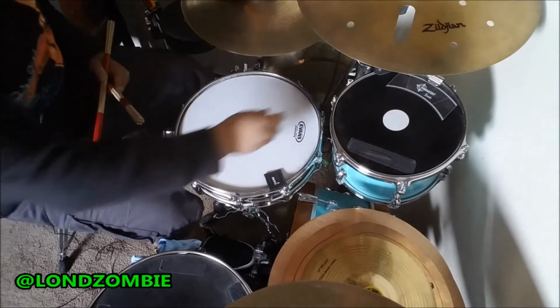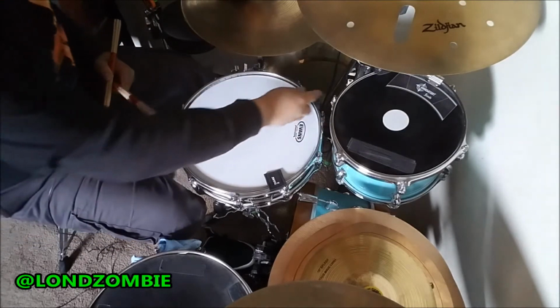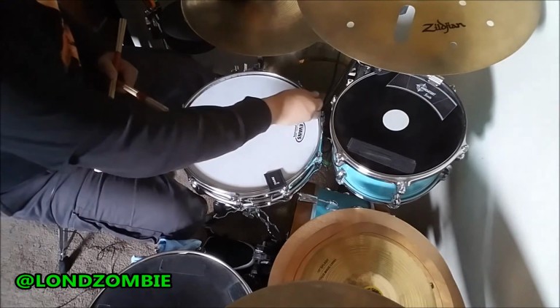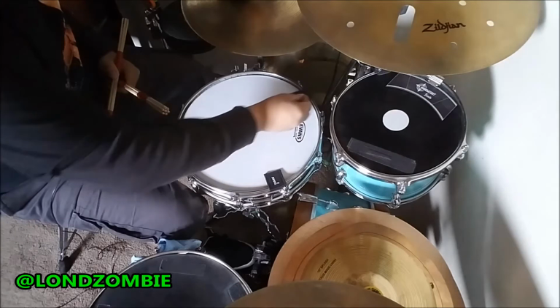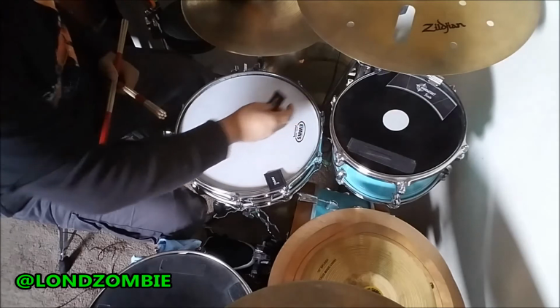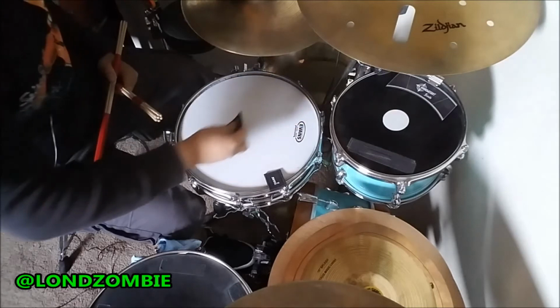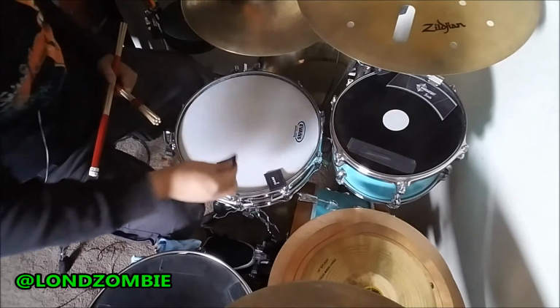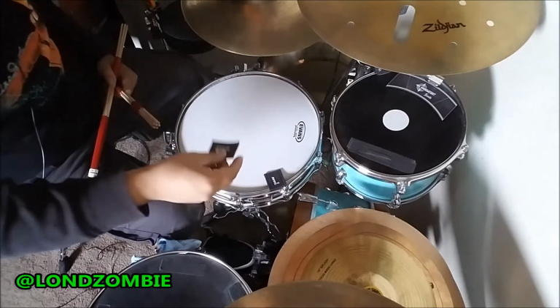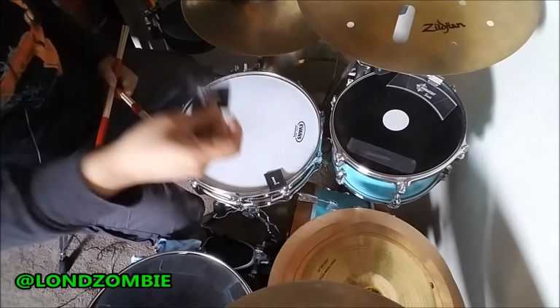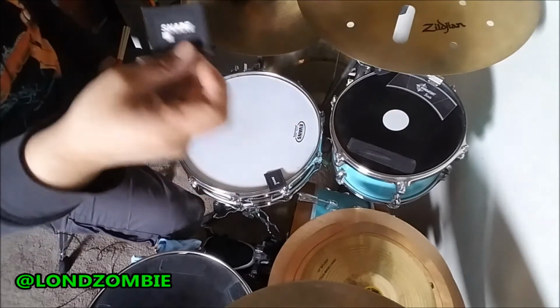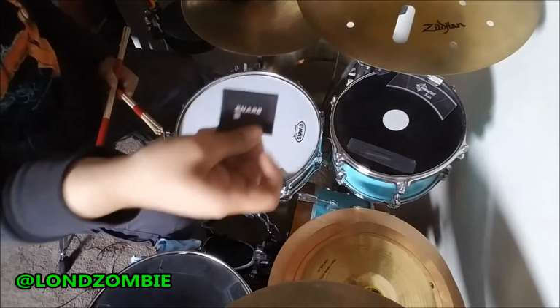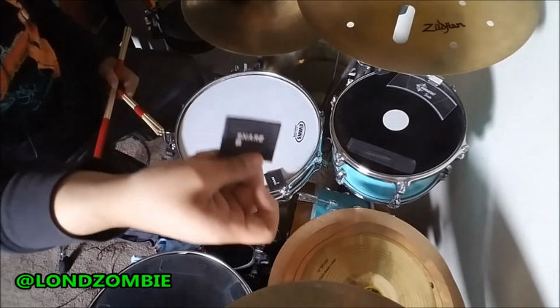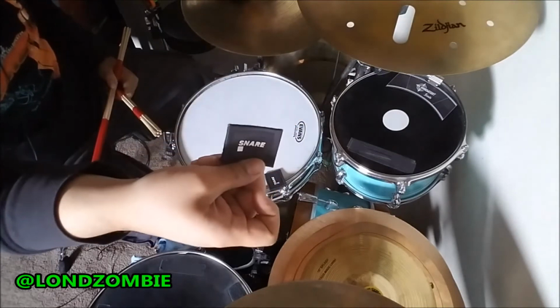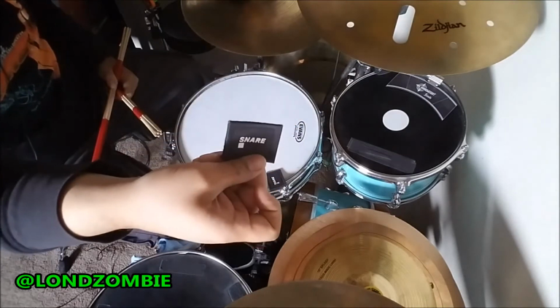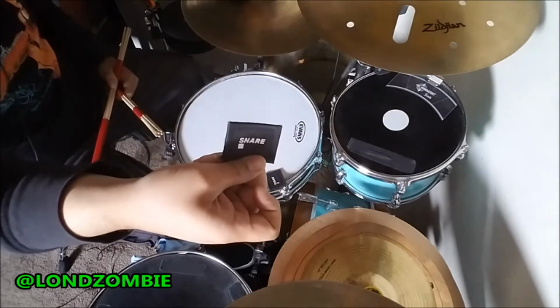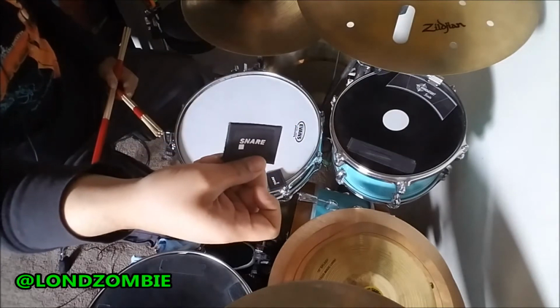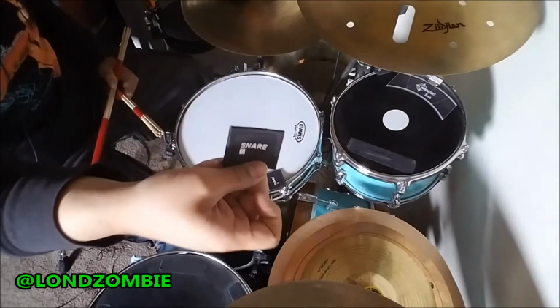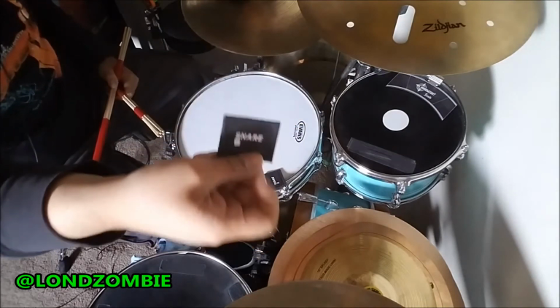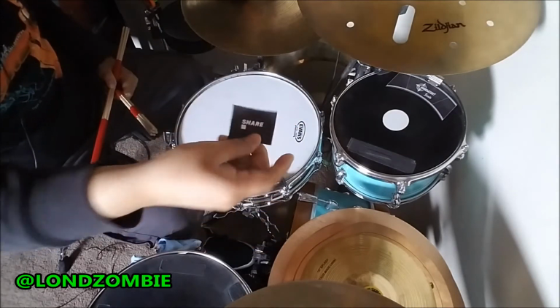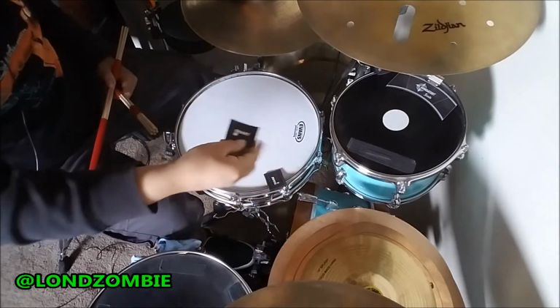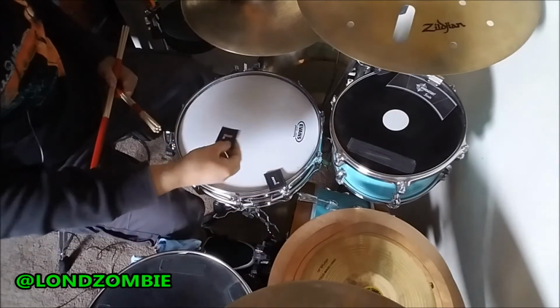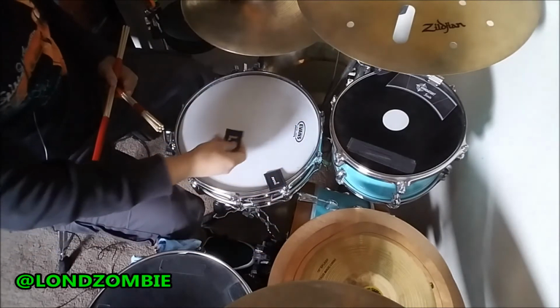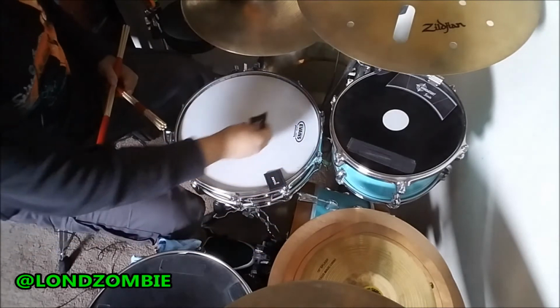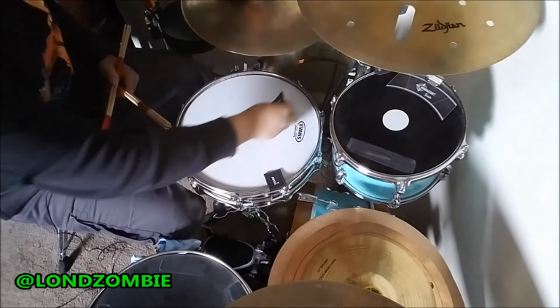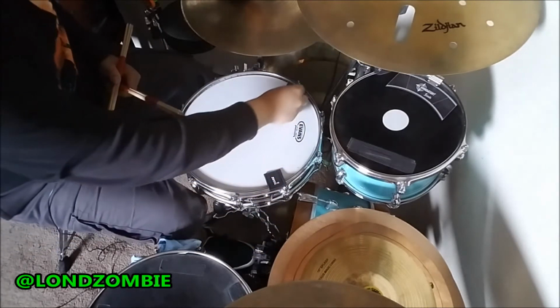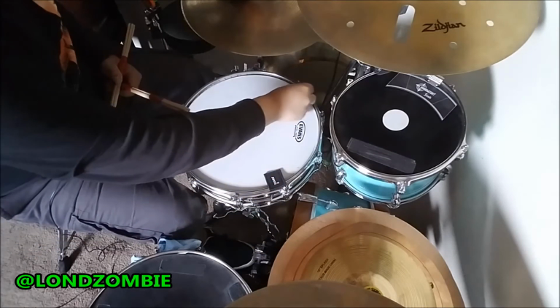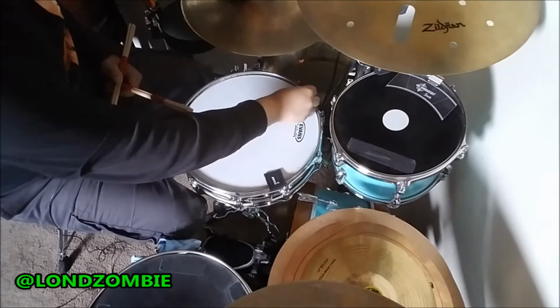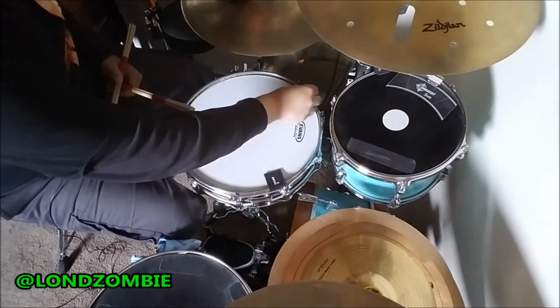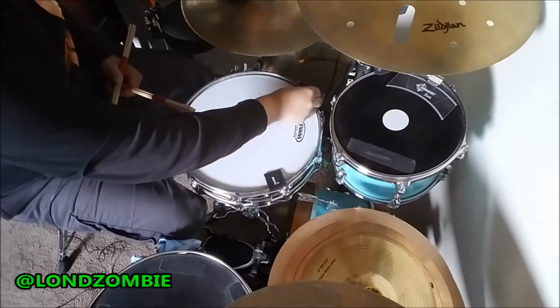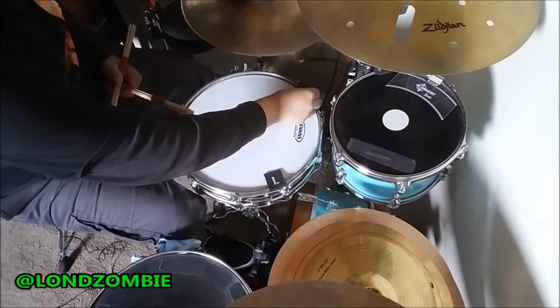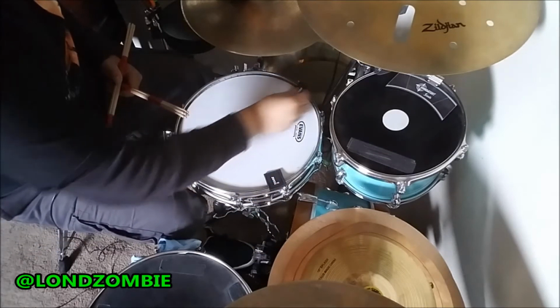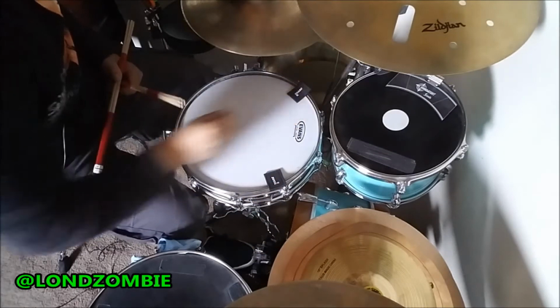We're going to add one more Snare Square to the side of the drum hoop on another side of the snare.